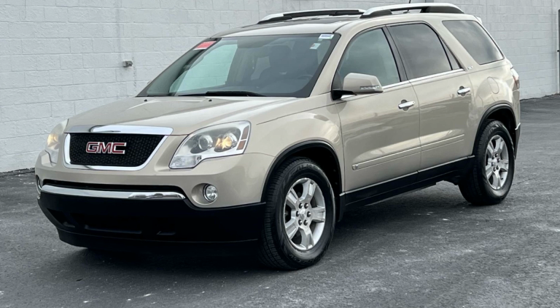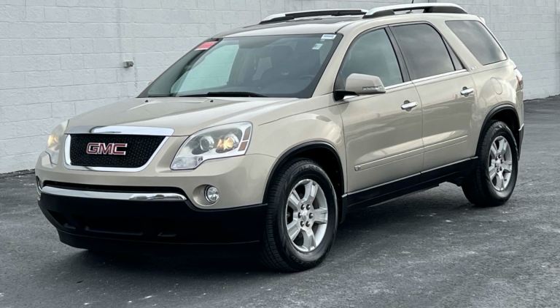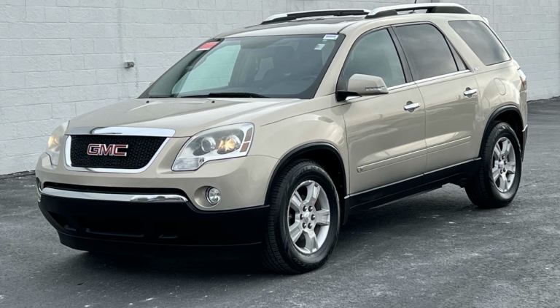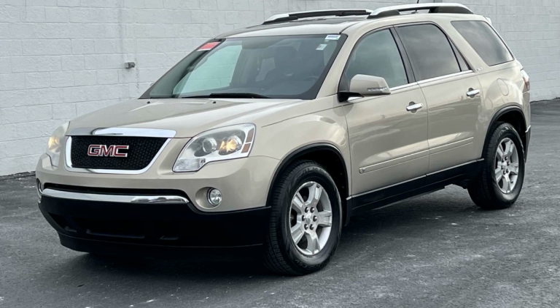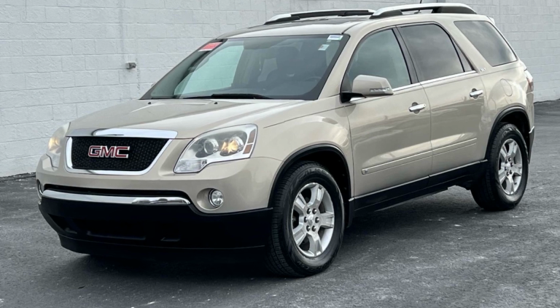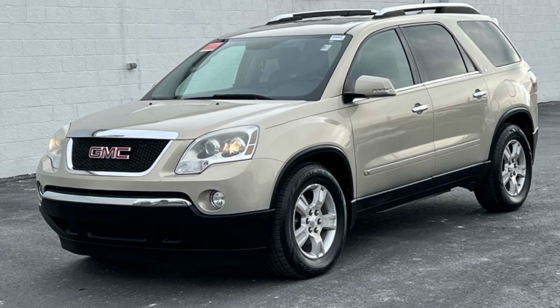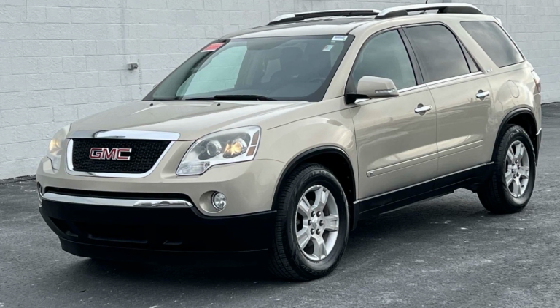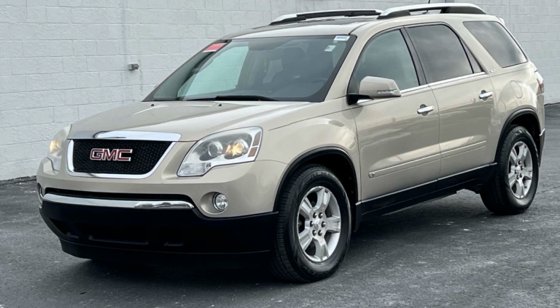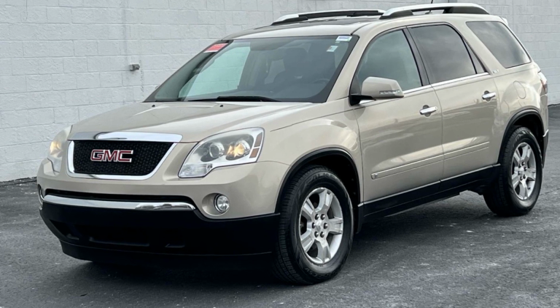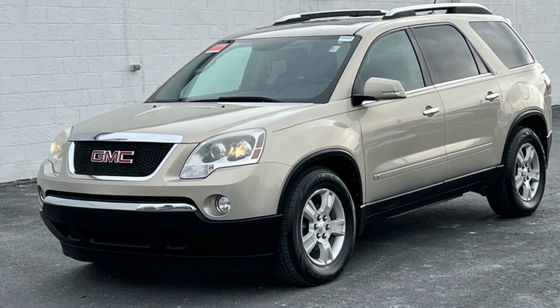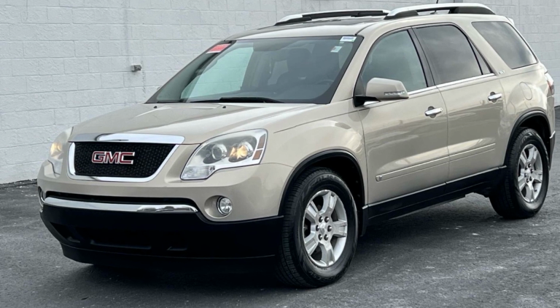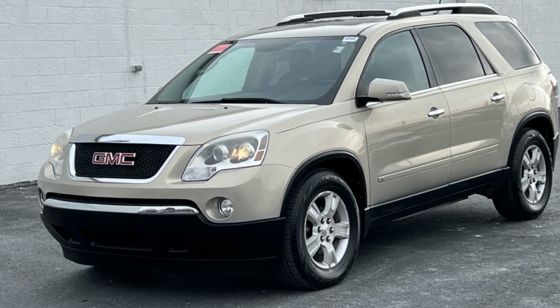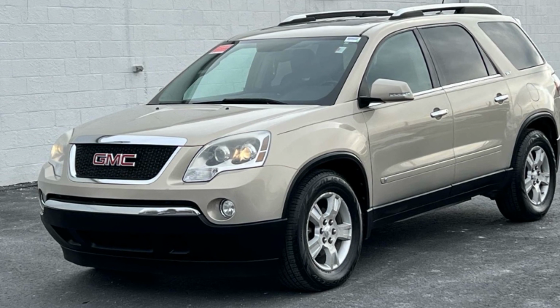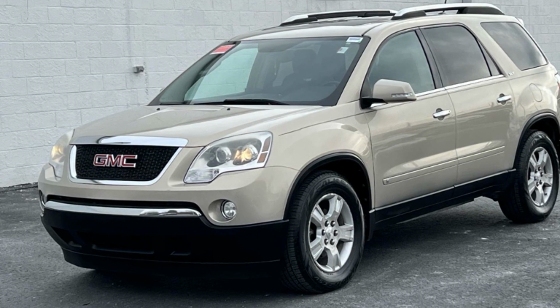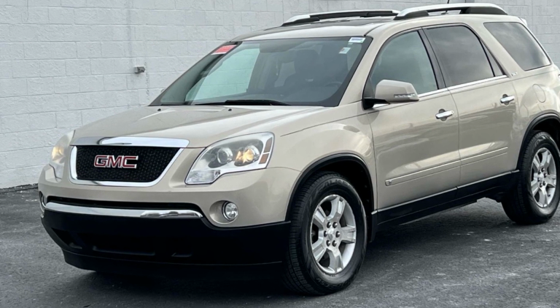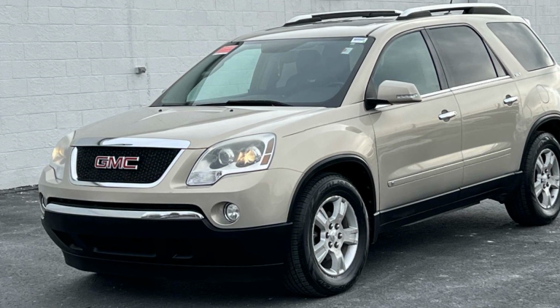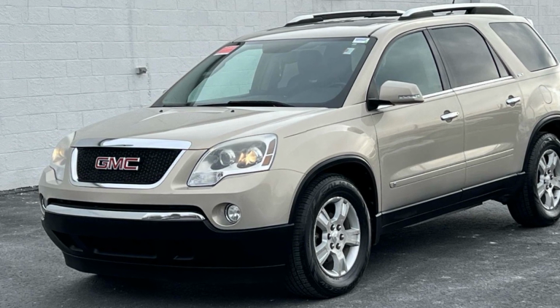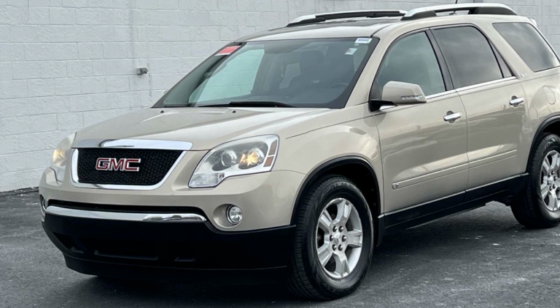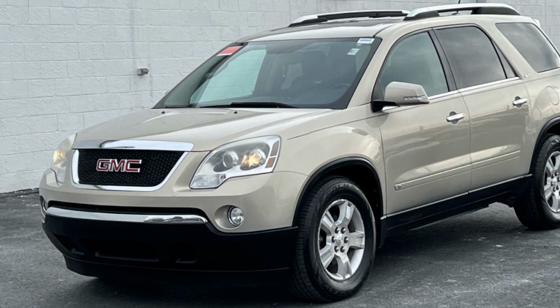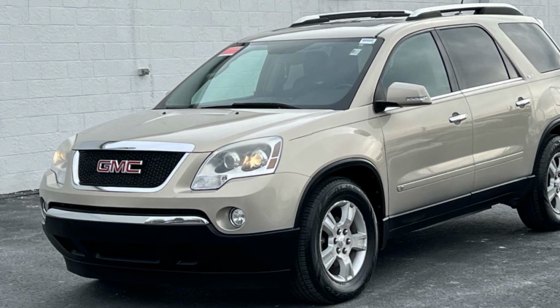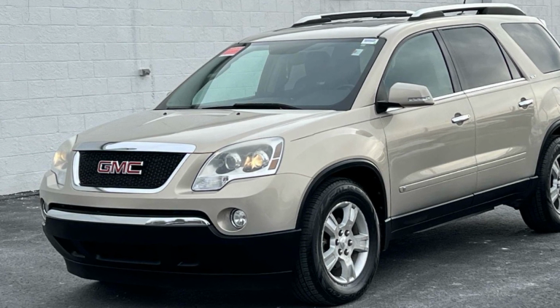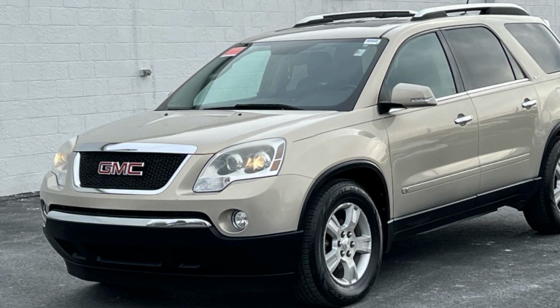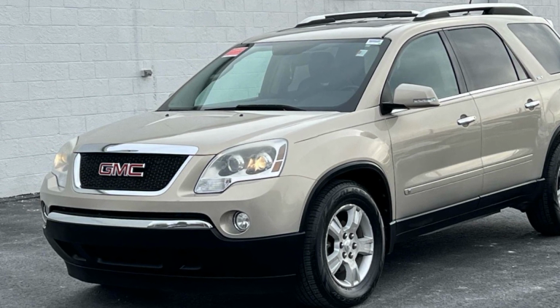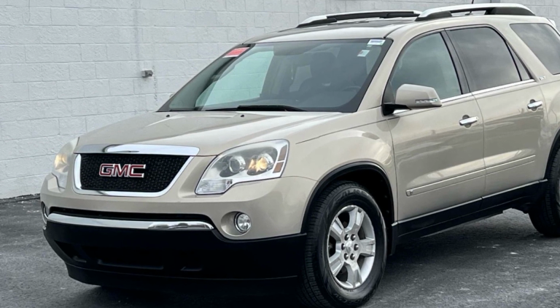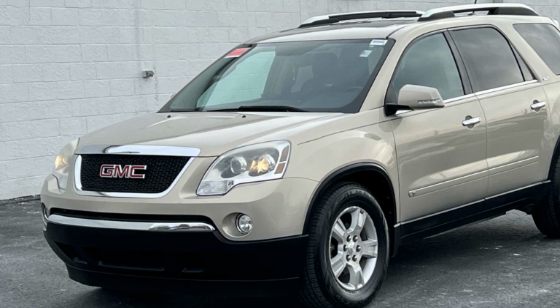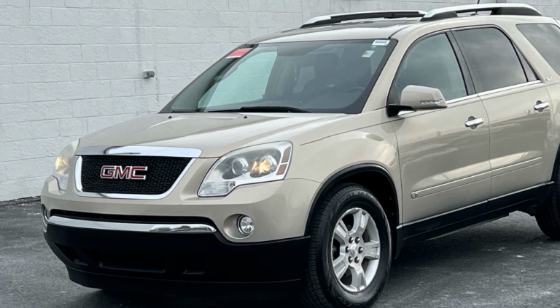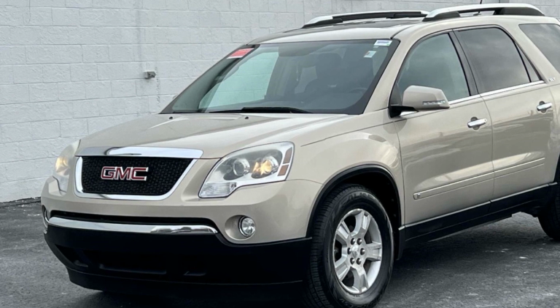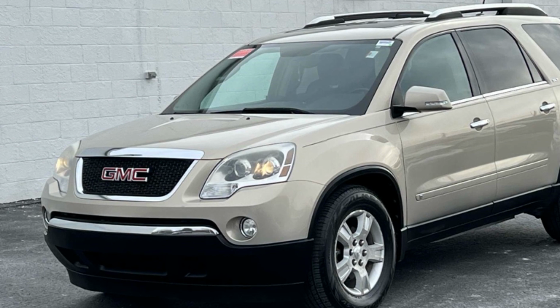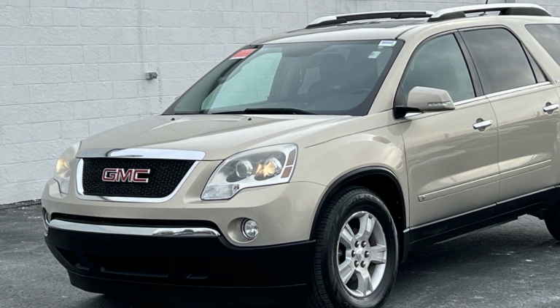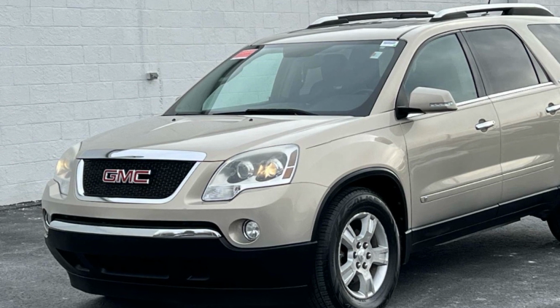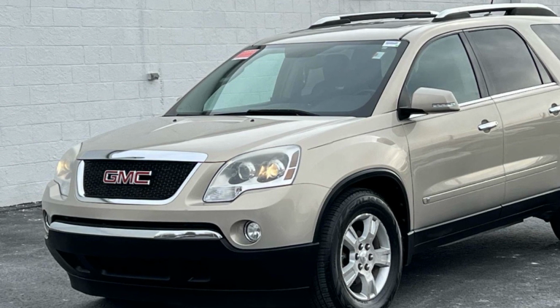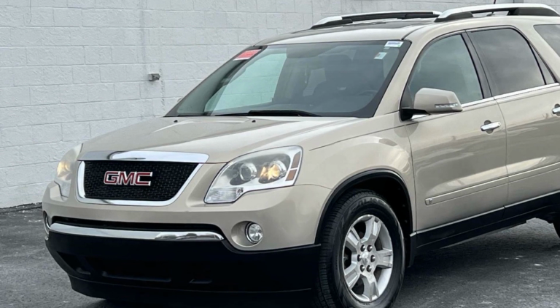2009 GMC Acadia. This SUV offers space as well as power and performance.